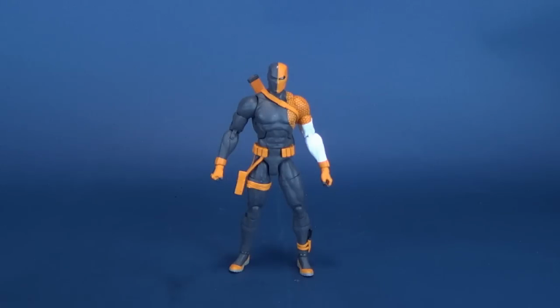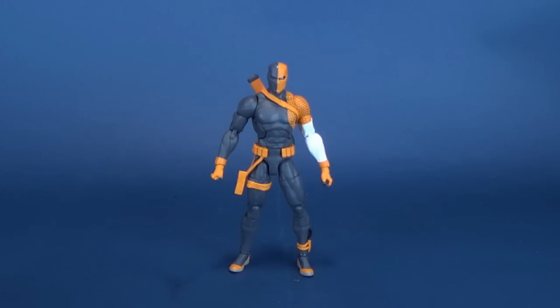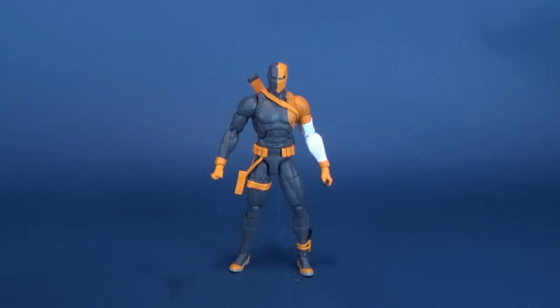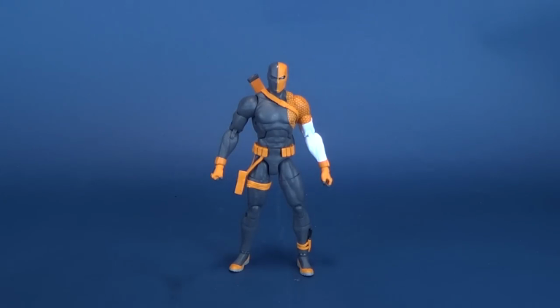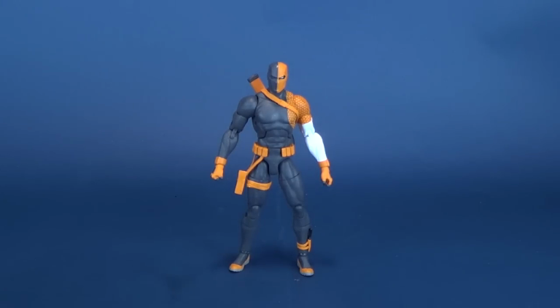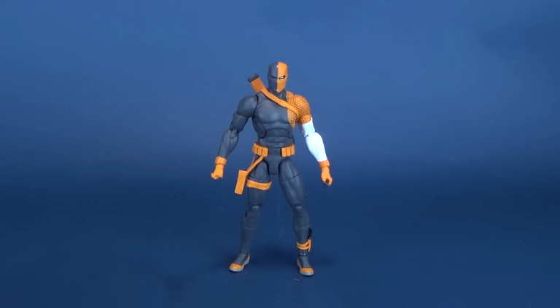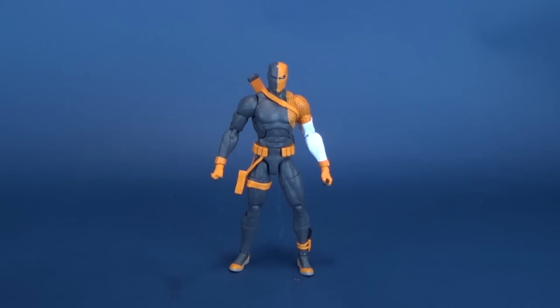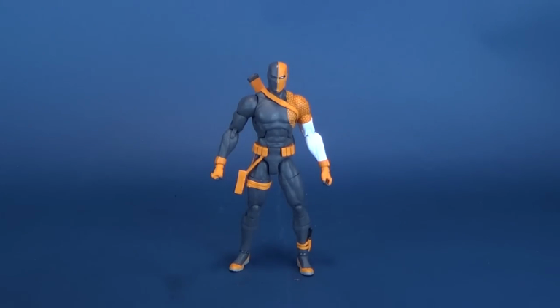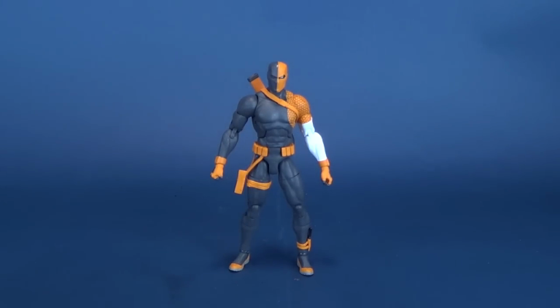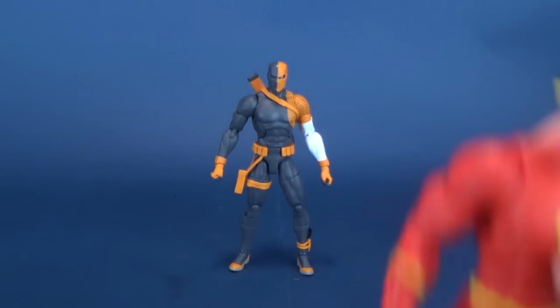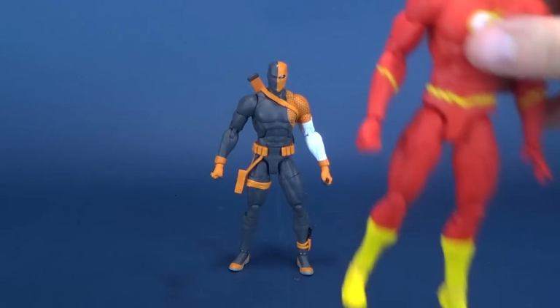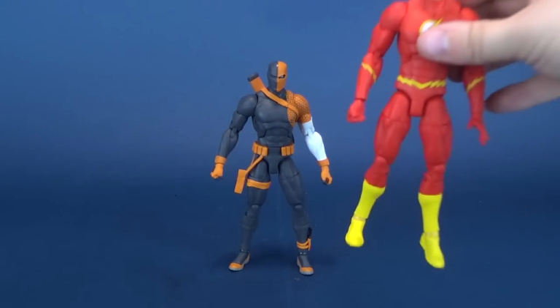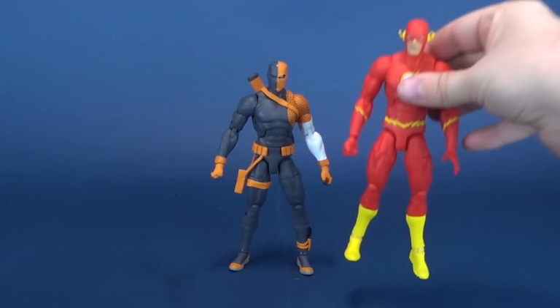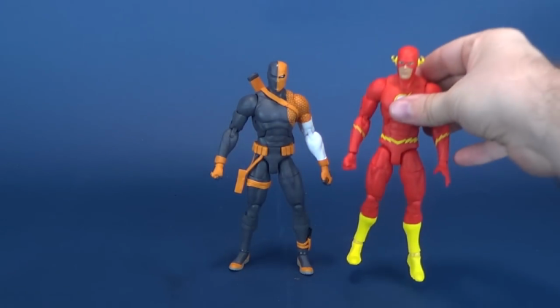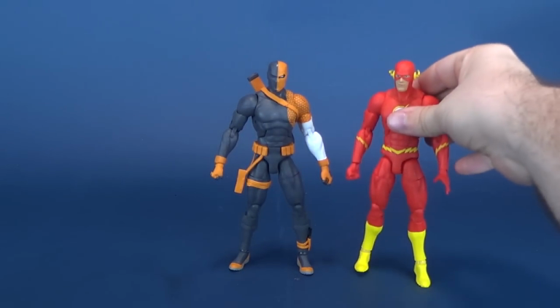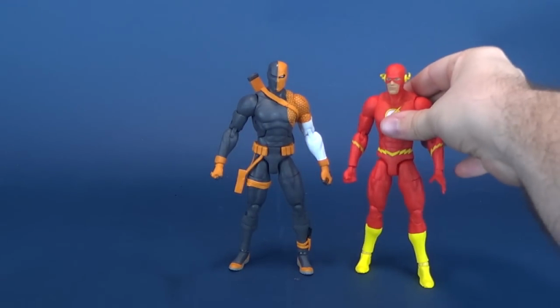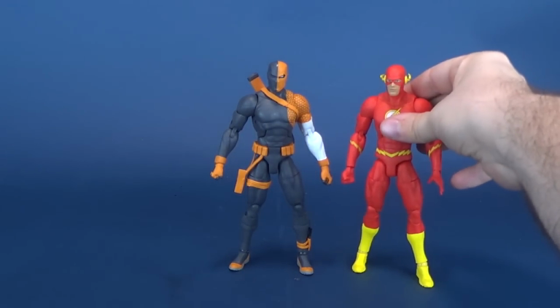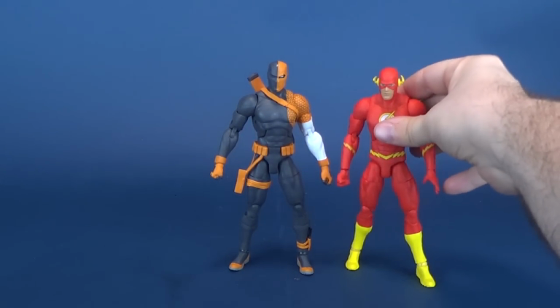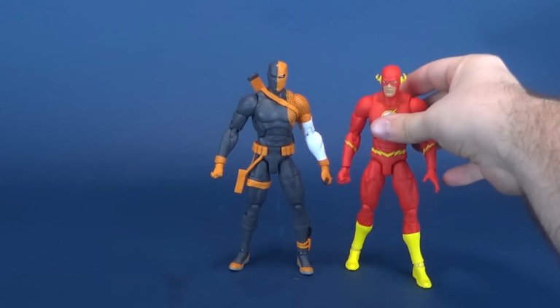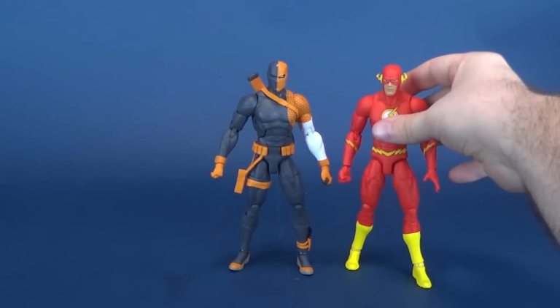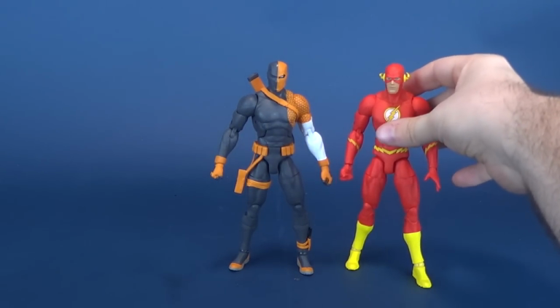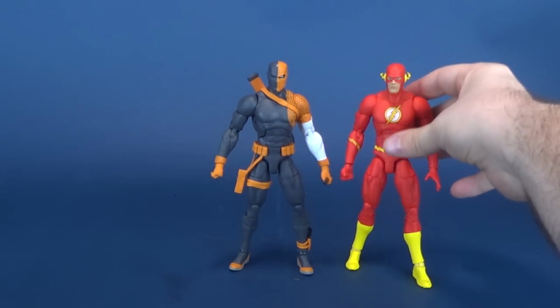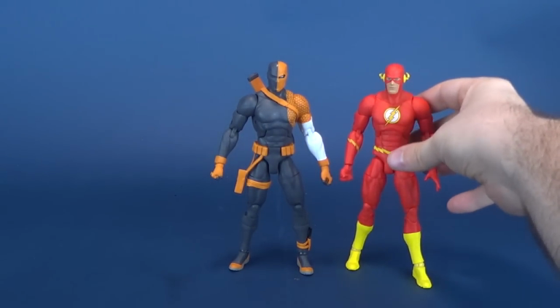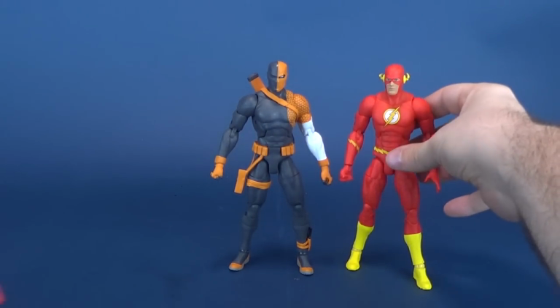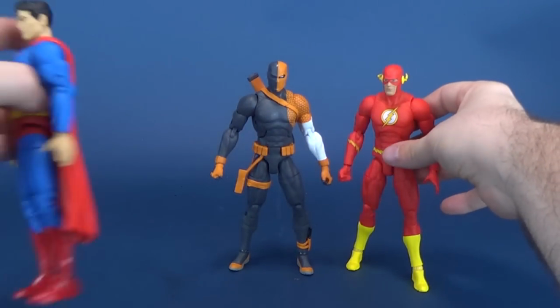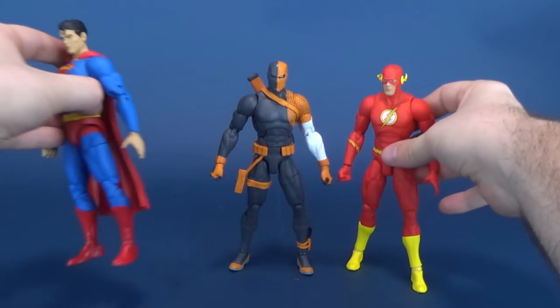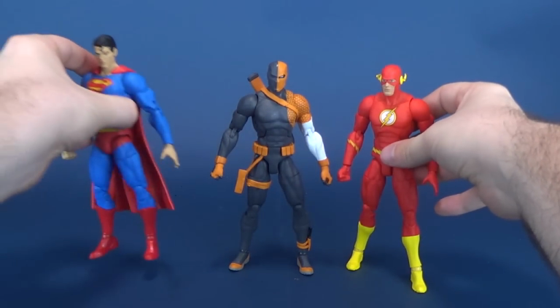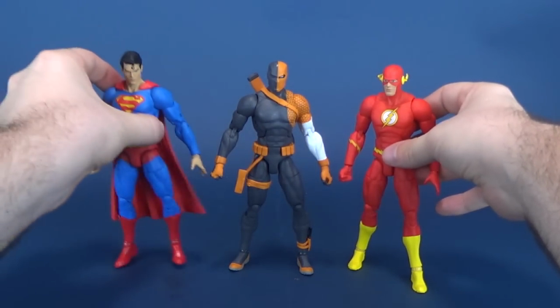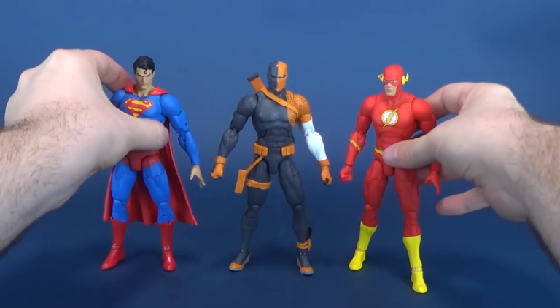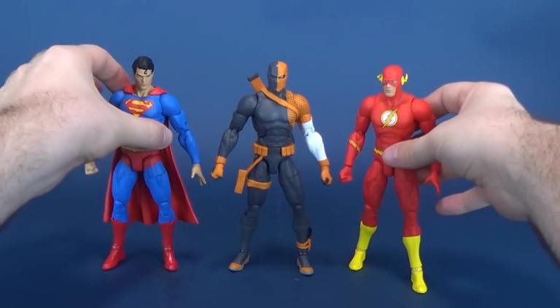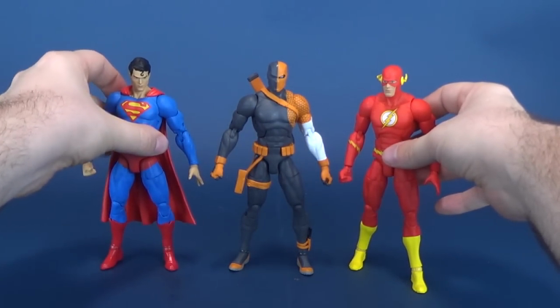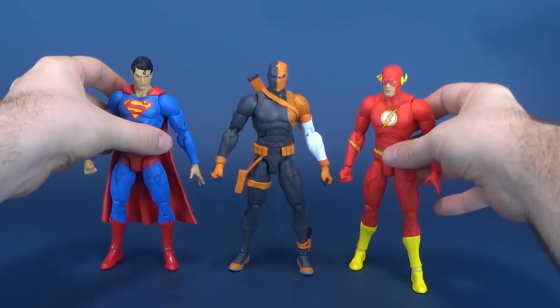Who wants size comparisons? We've got size comparisons. There he is next to Flash. There he is next to Batman.